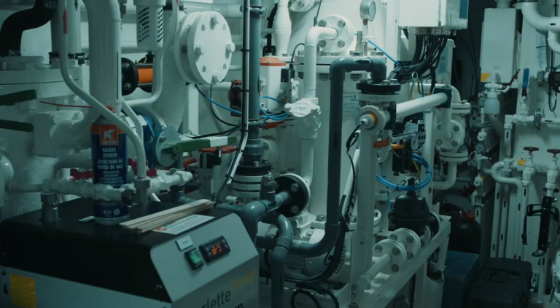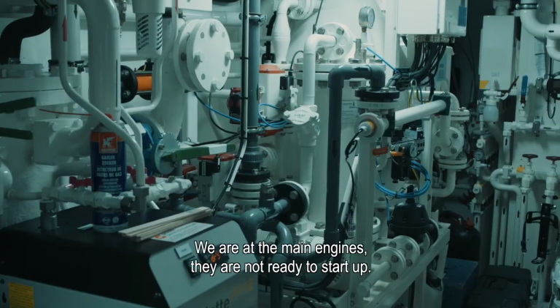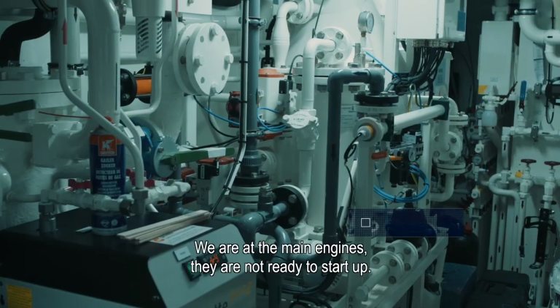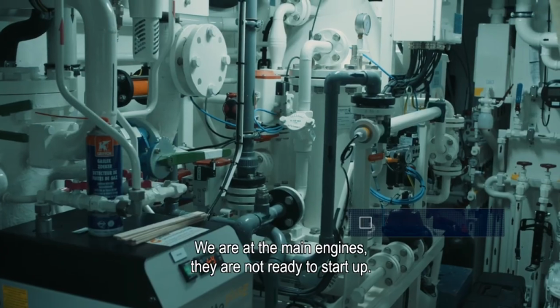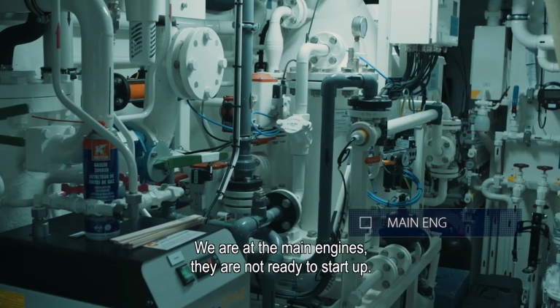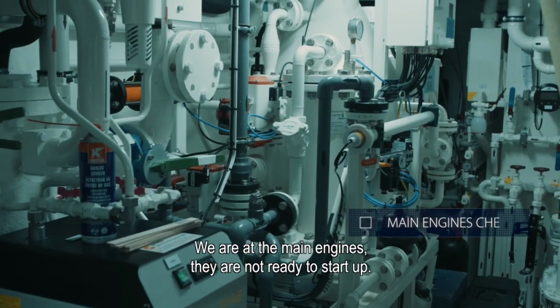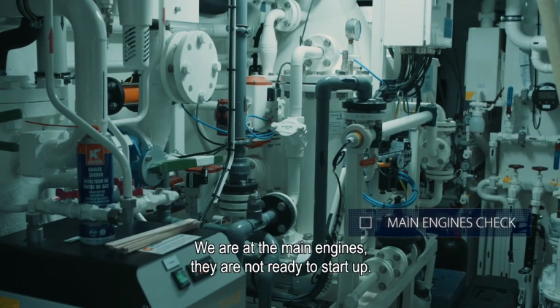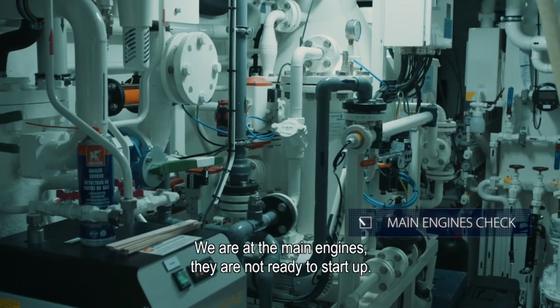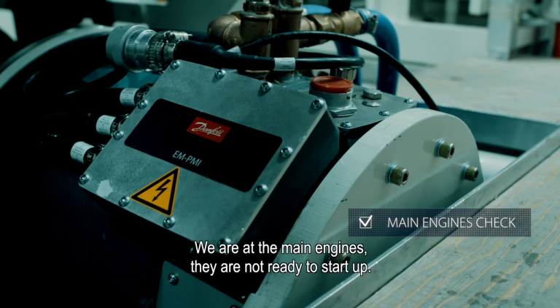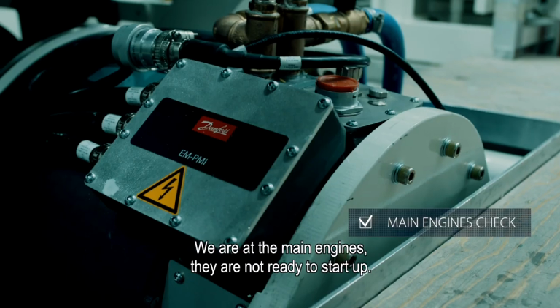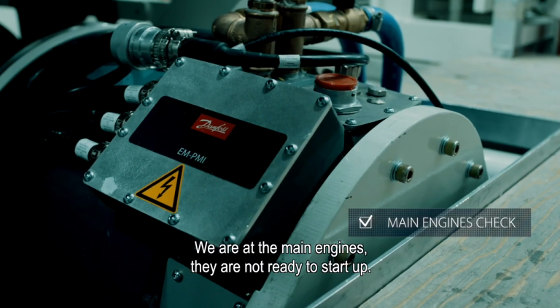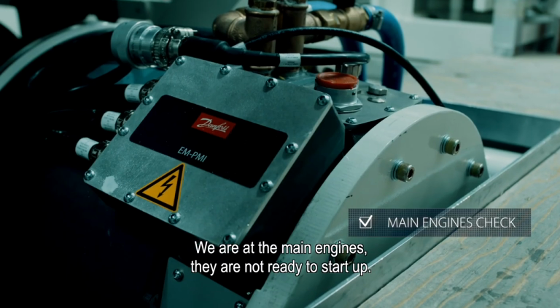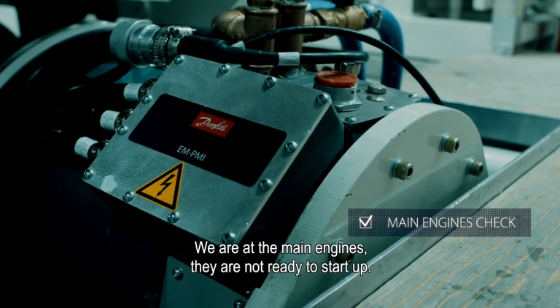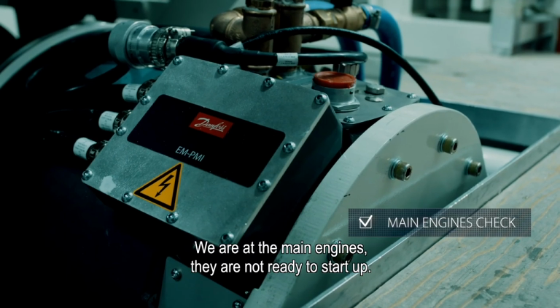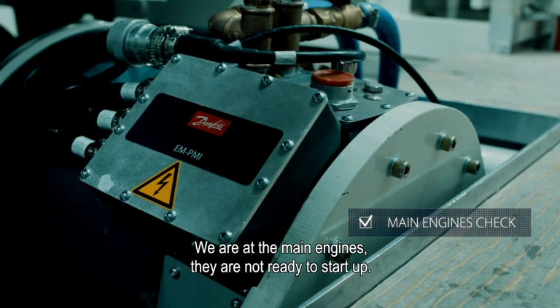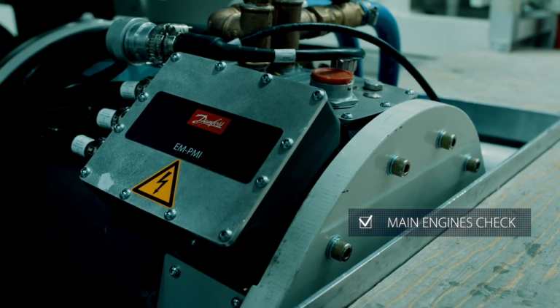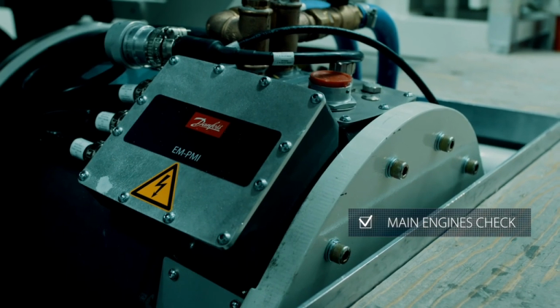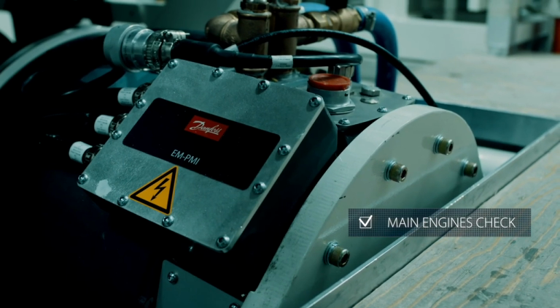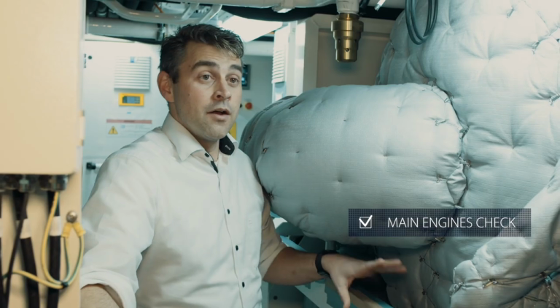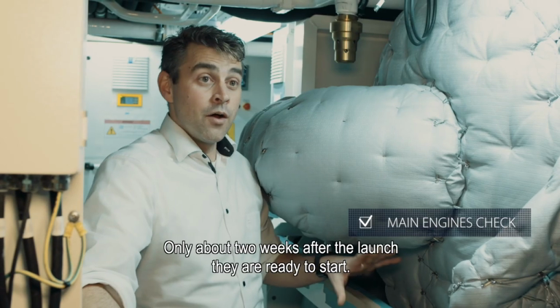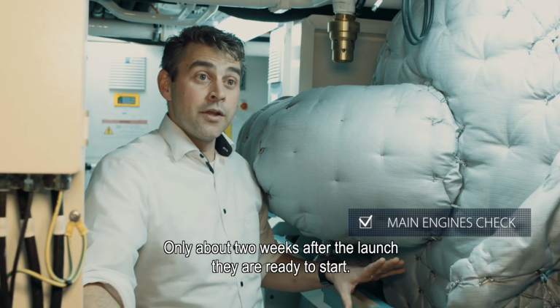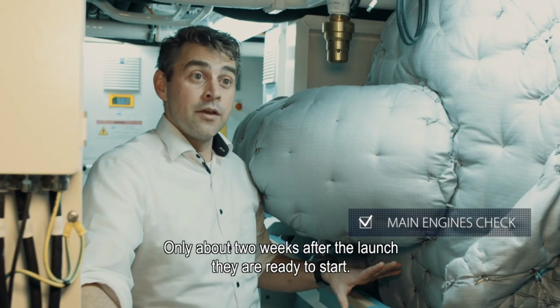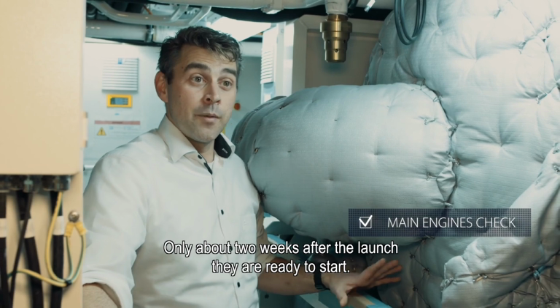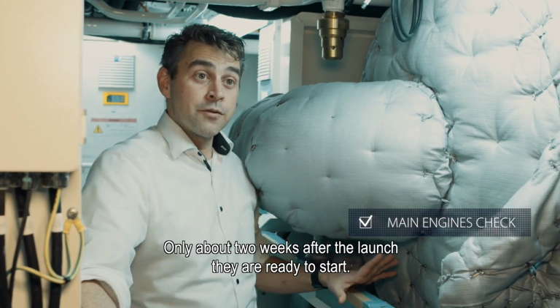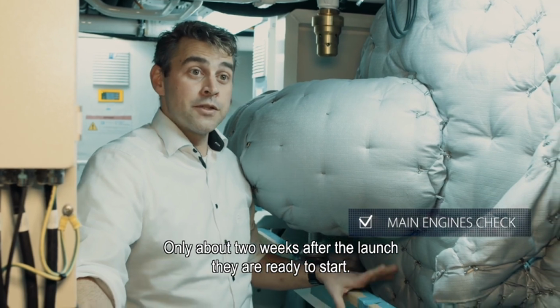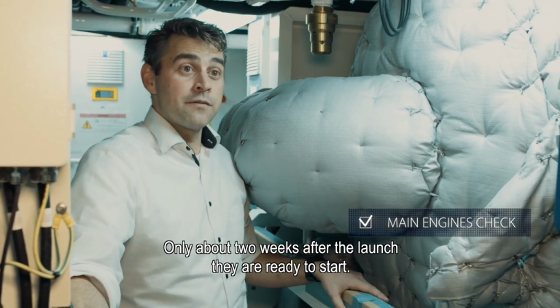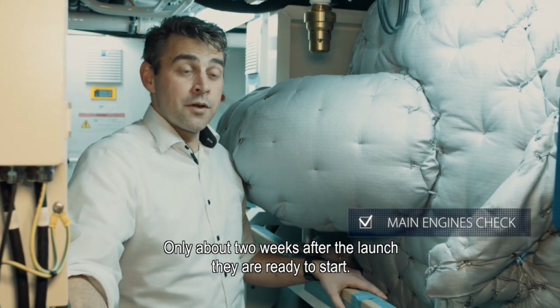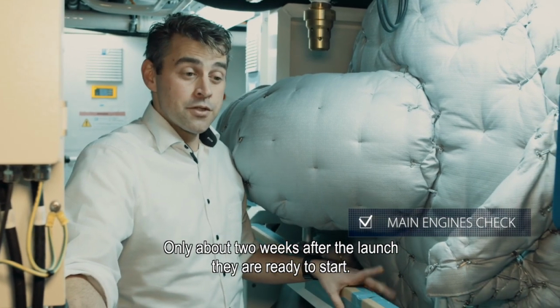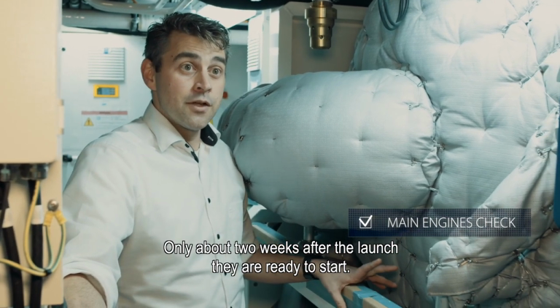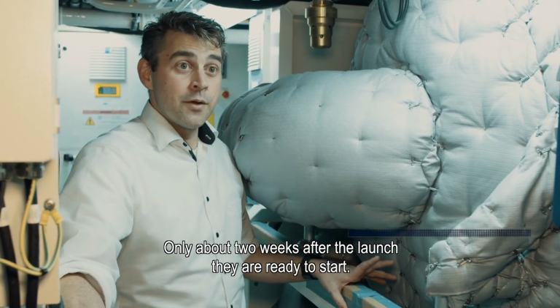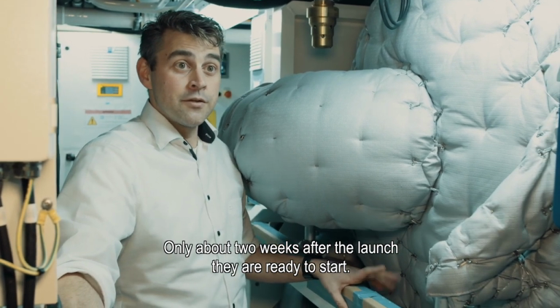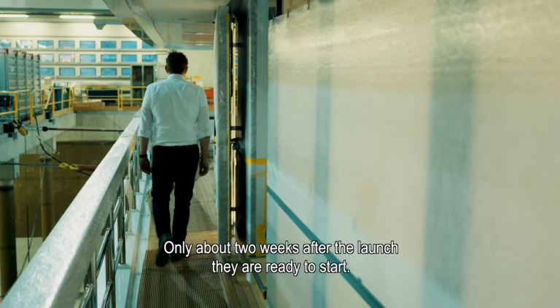We are at the main engines. They are not ready to start up. Only about 2 weeks after launch, they are ready to start.